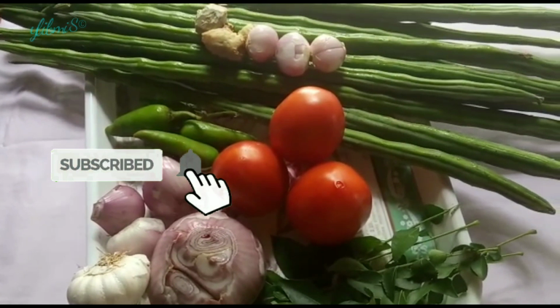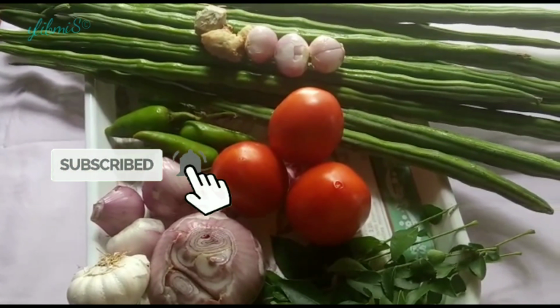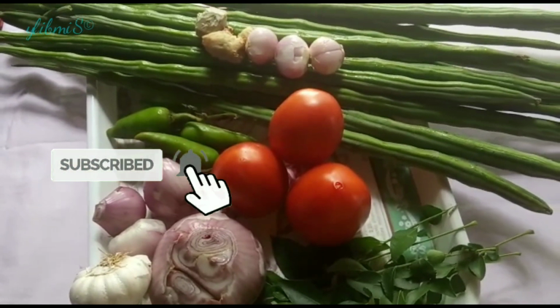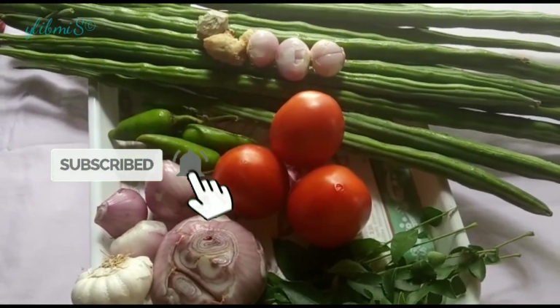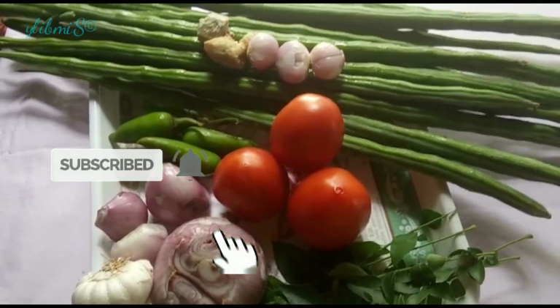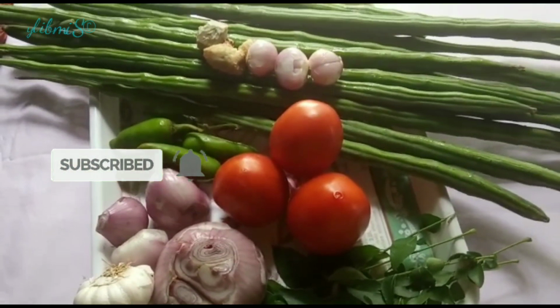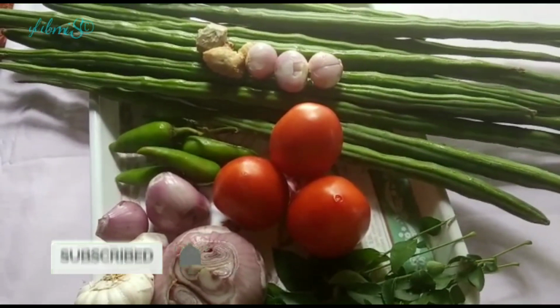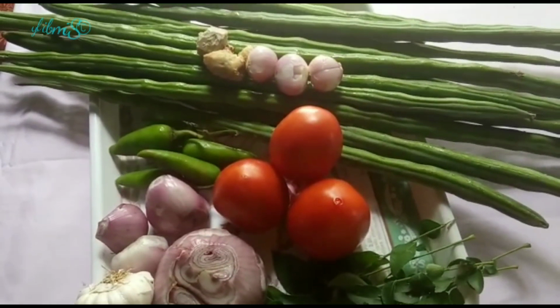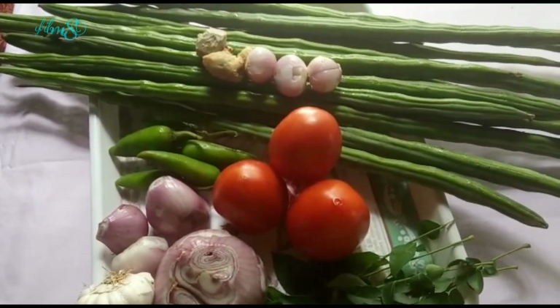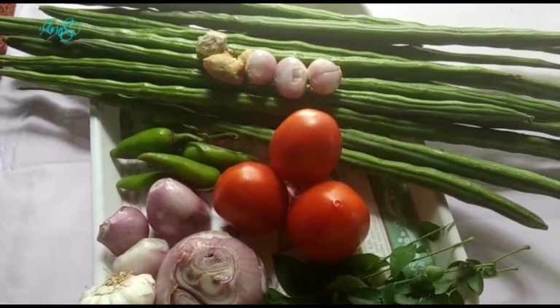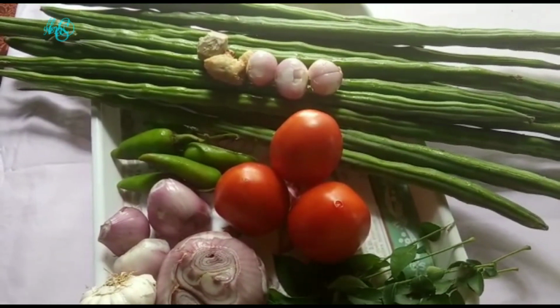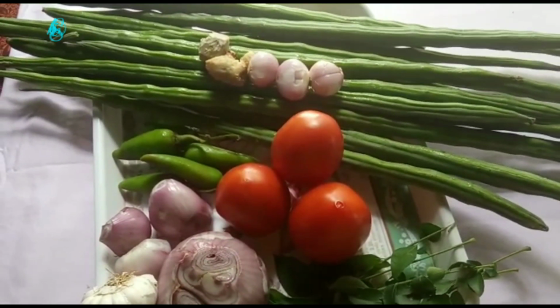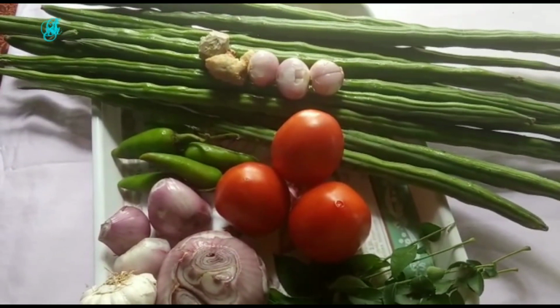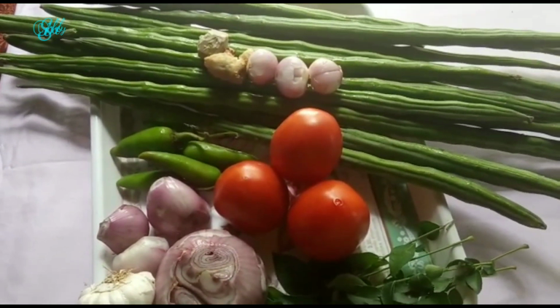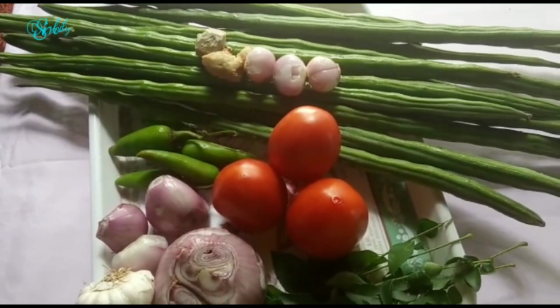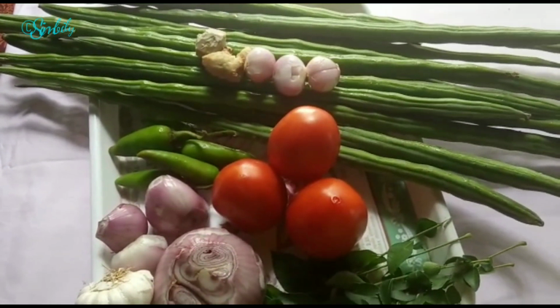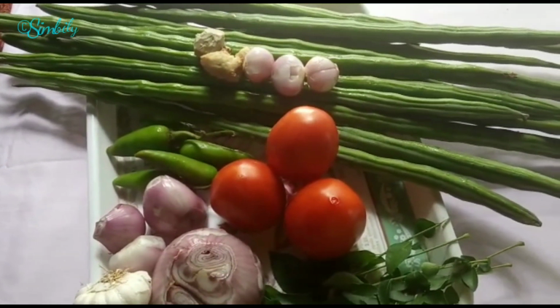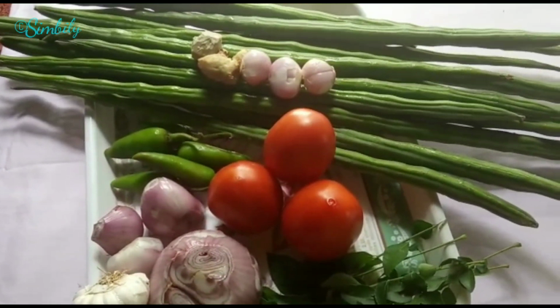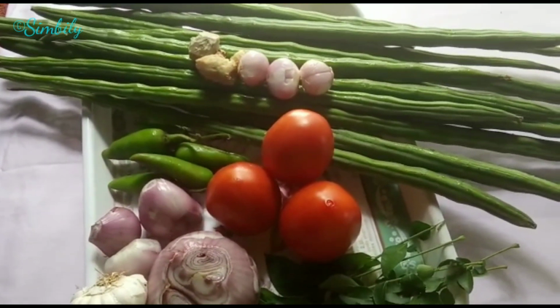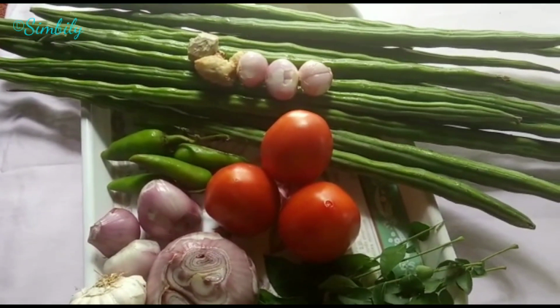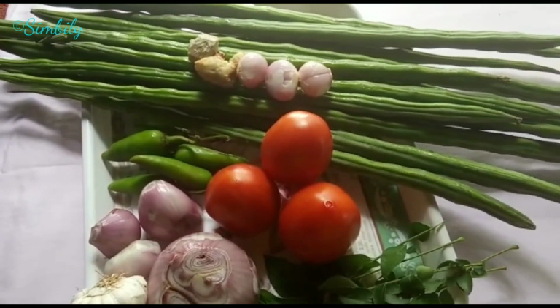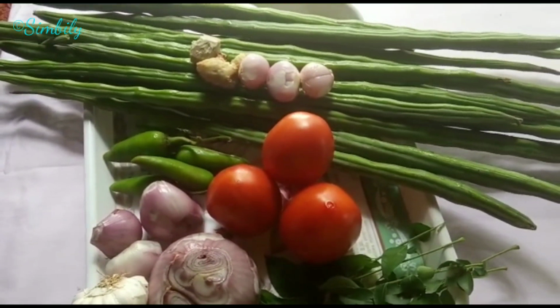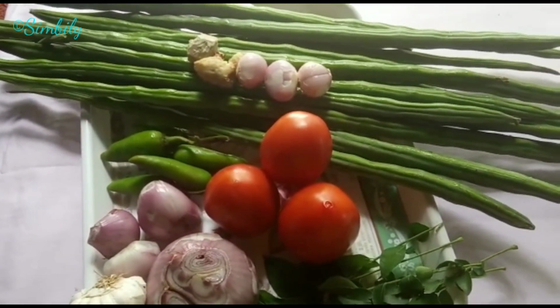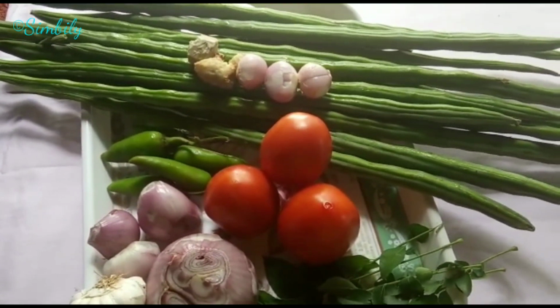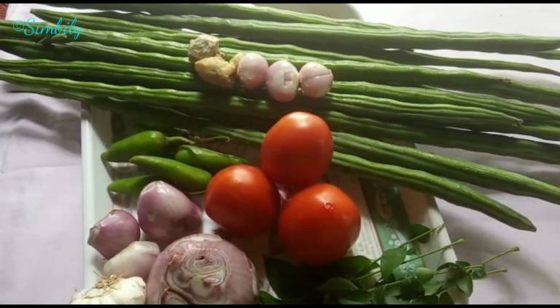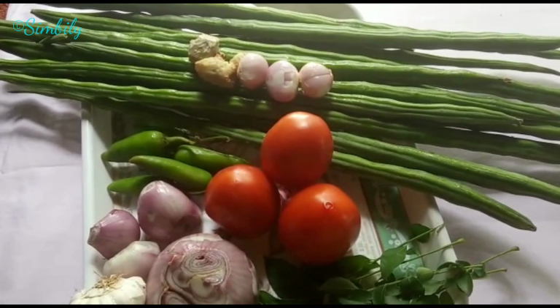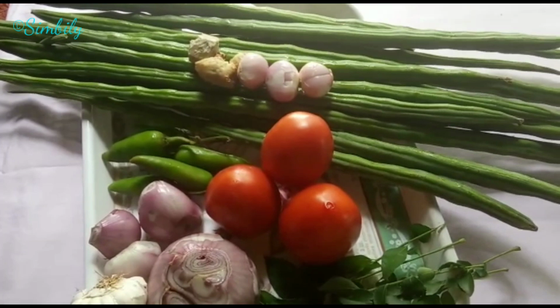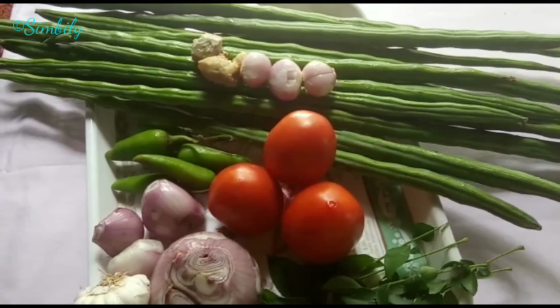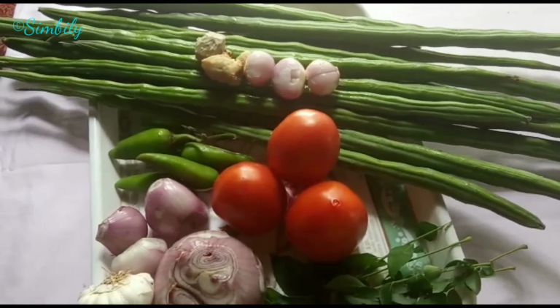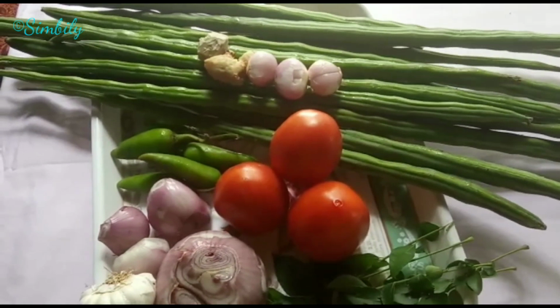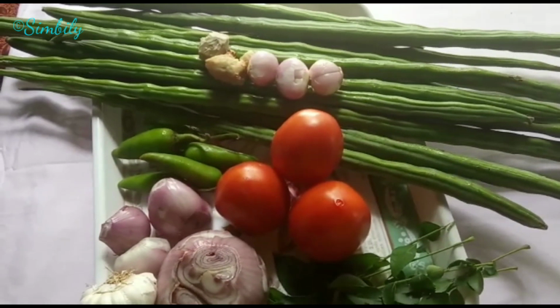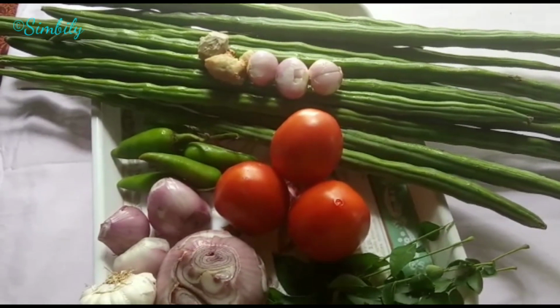First of all, we are going to have some cinnamon, we have some cinnamon and some avocado, and the sunflower as well.